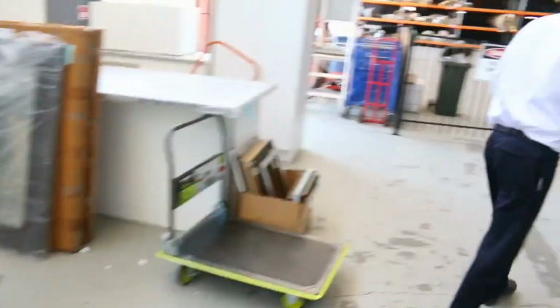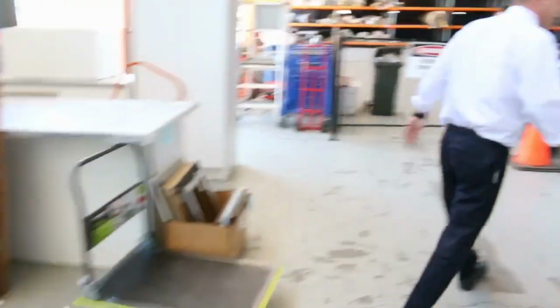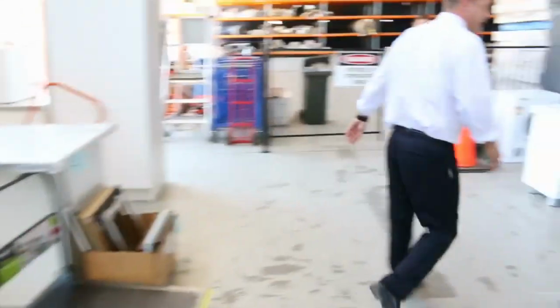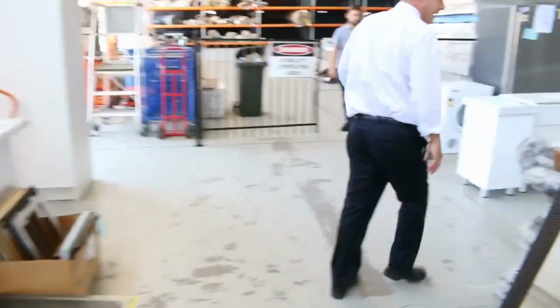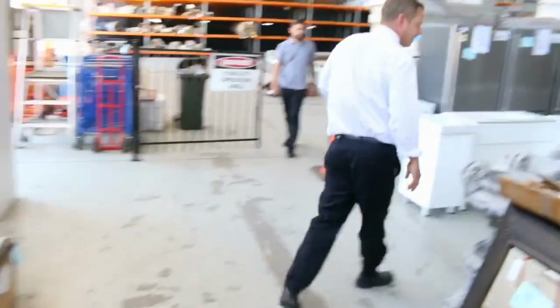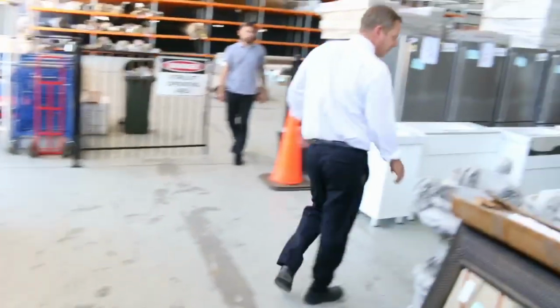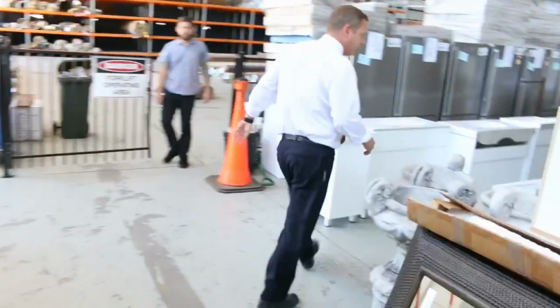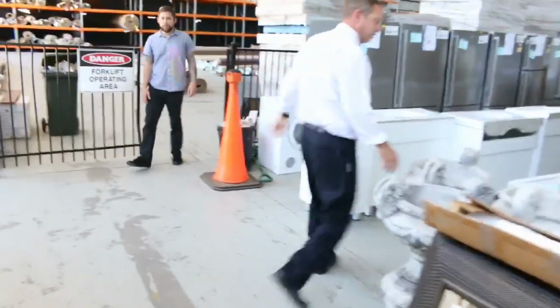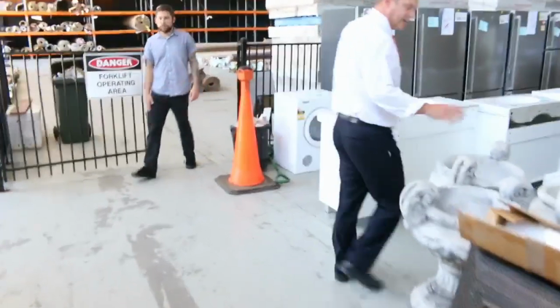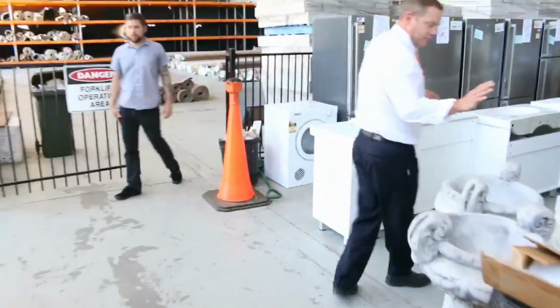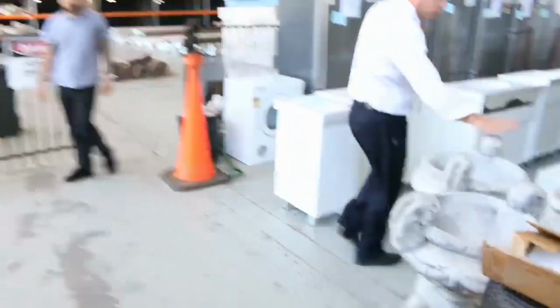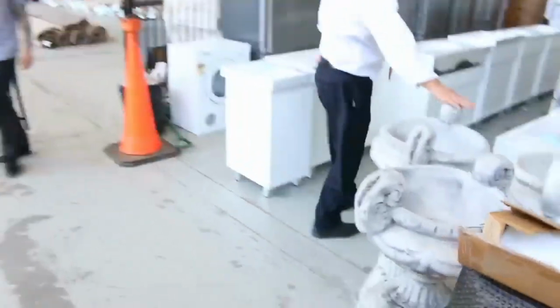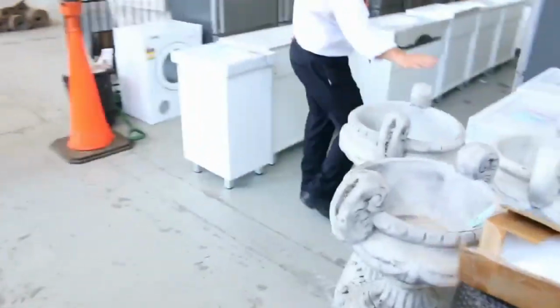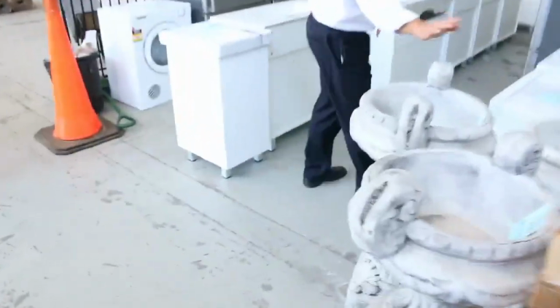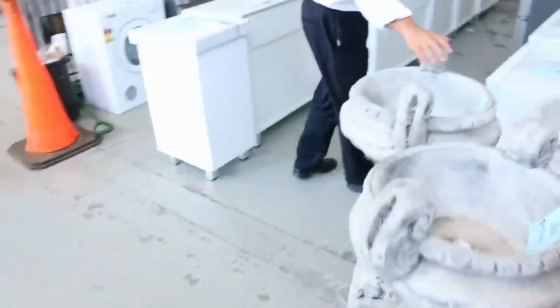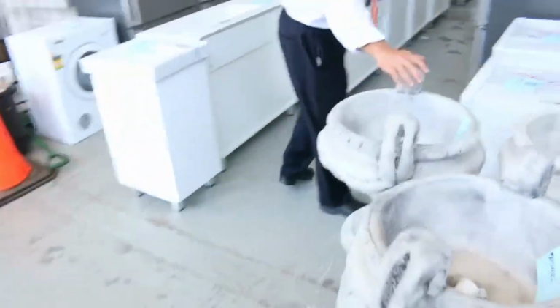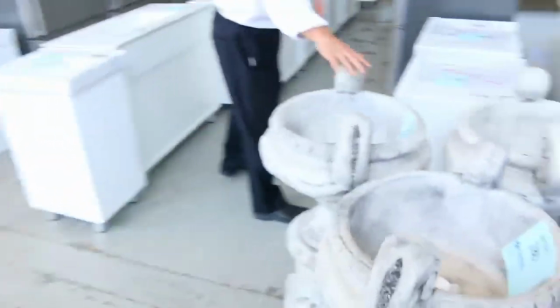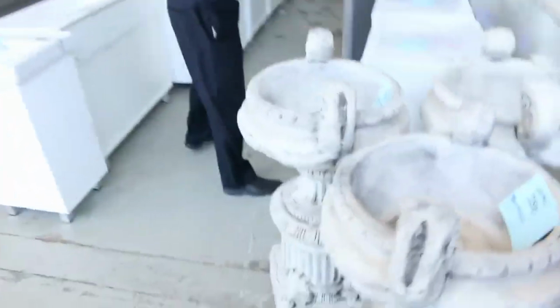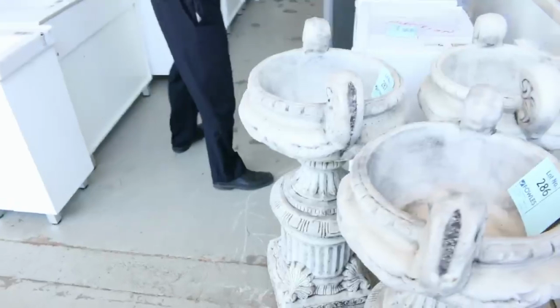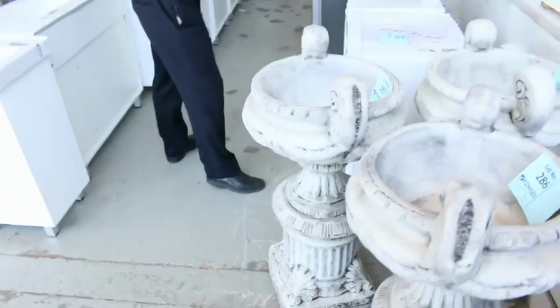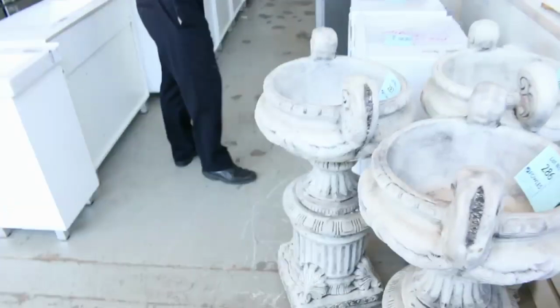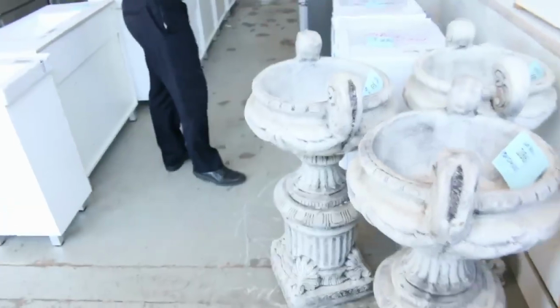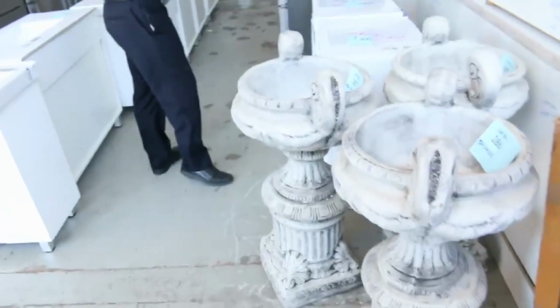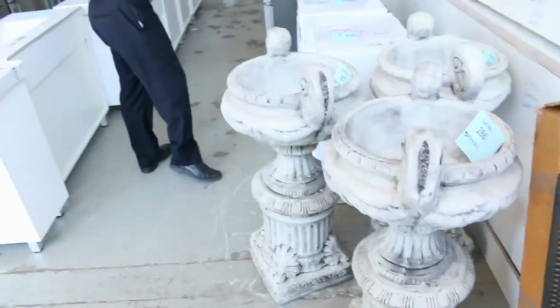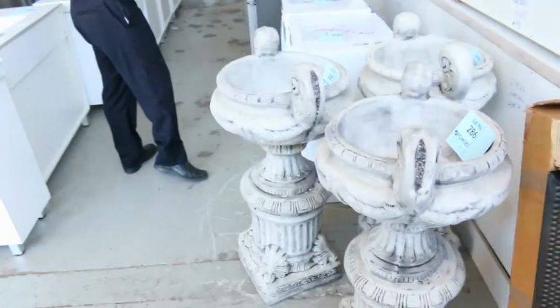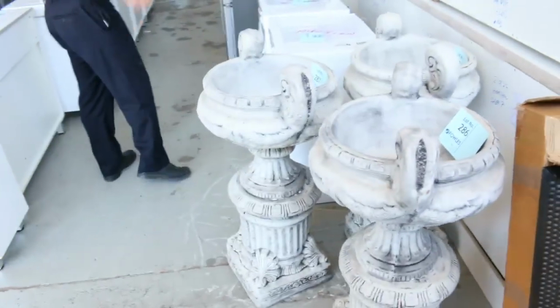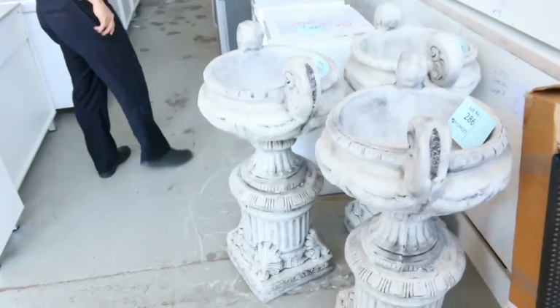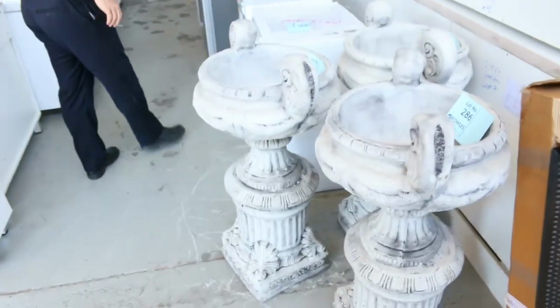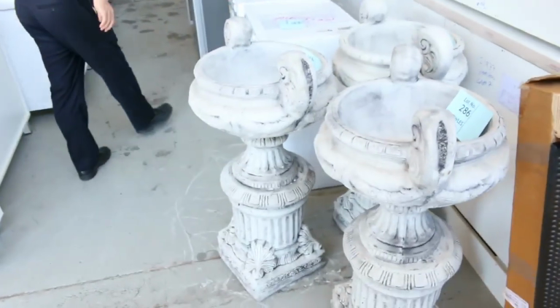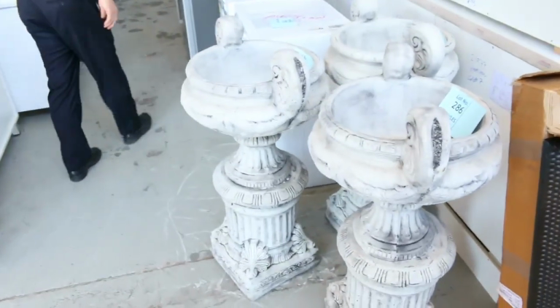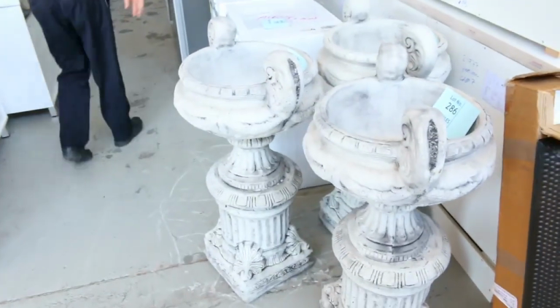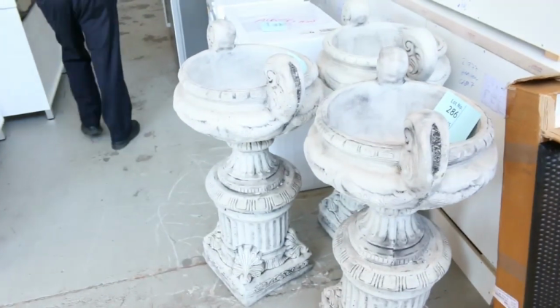Moving down a bit, we've got some concrete garden ornaments on the end there — beautiful urns. We'll probably get them going at about $100 a pop.